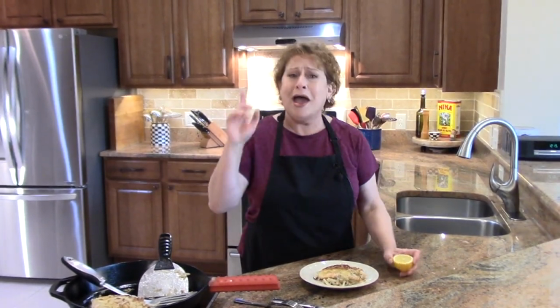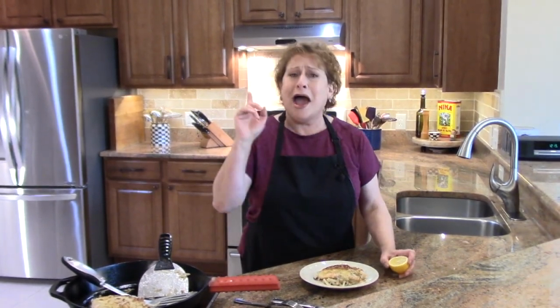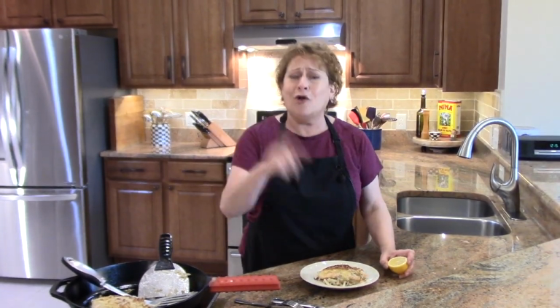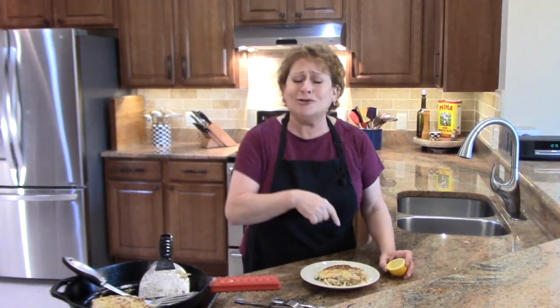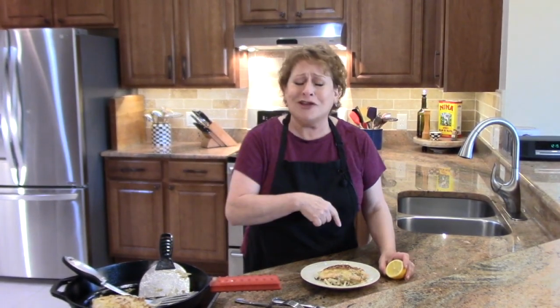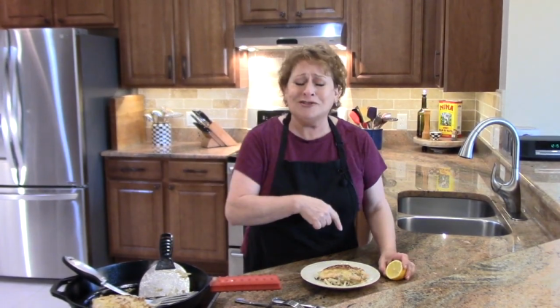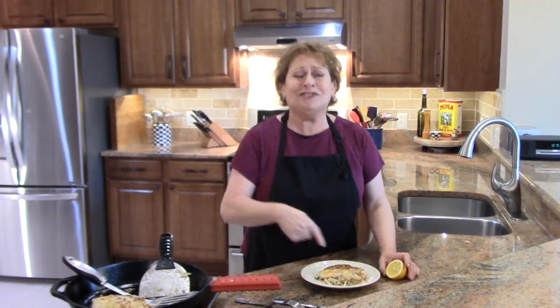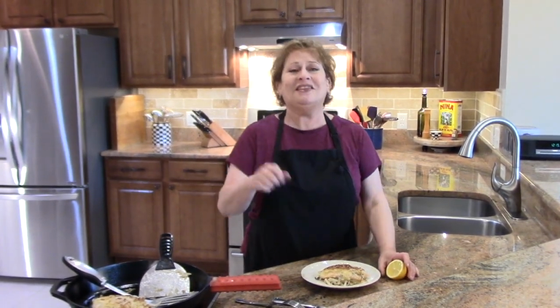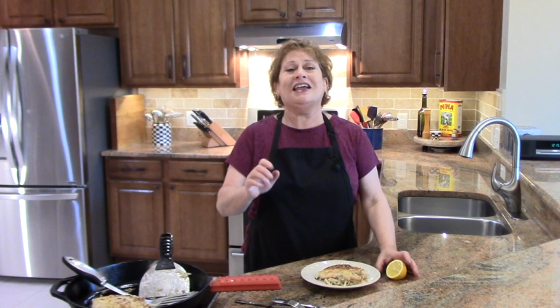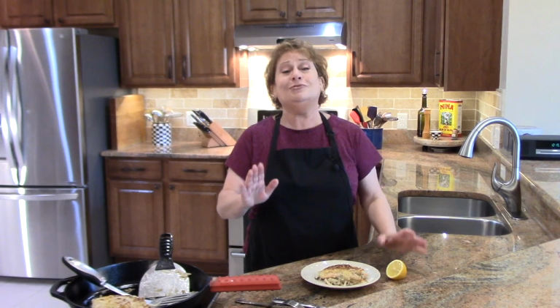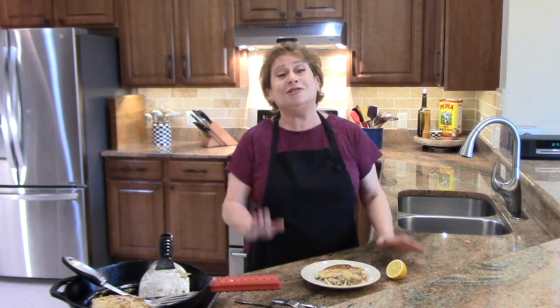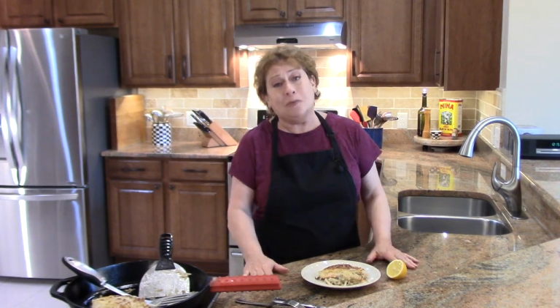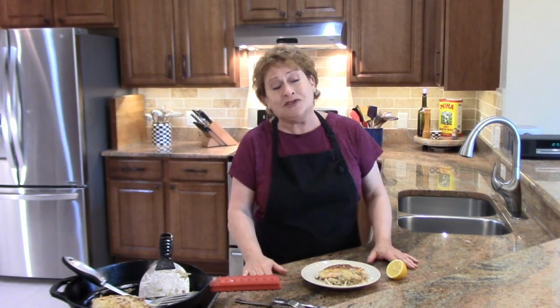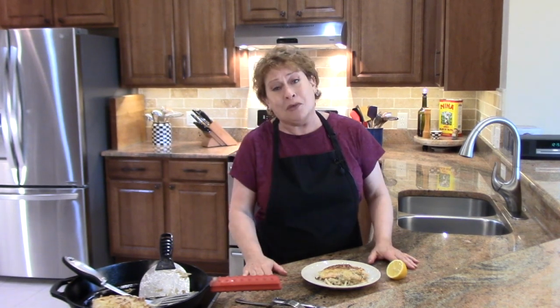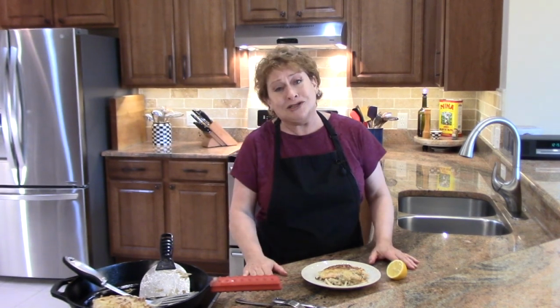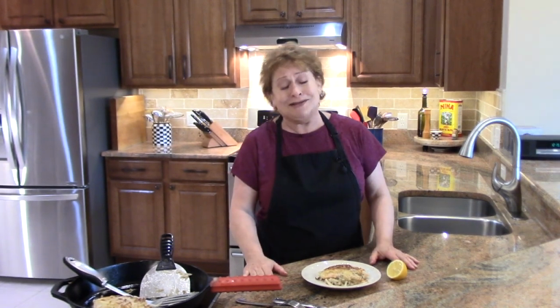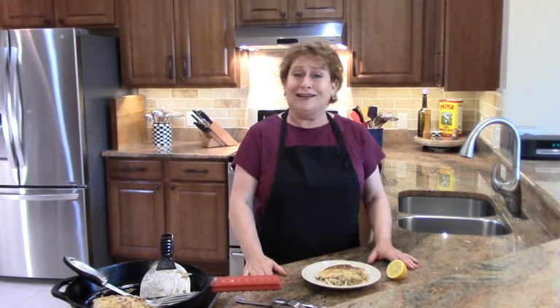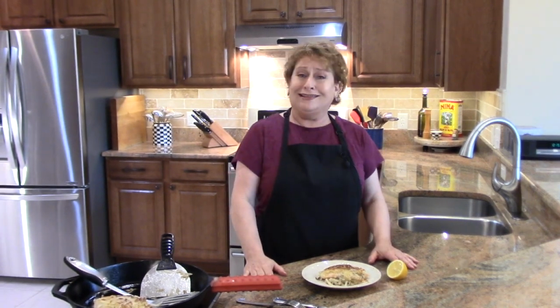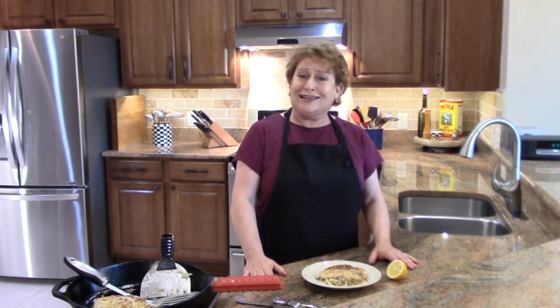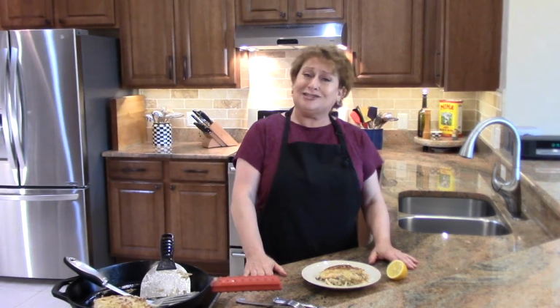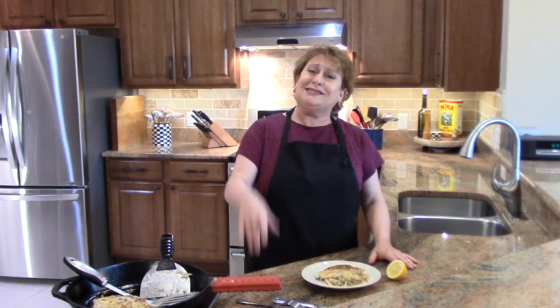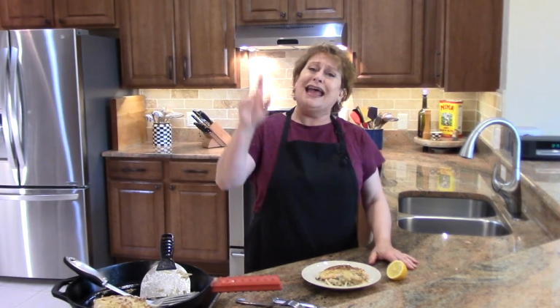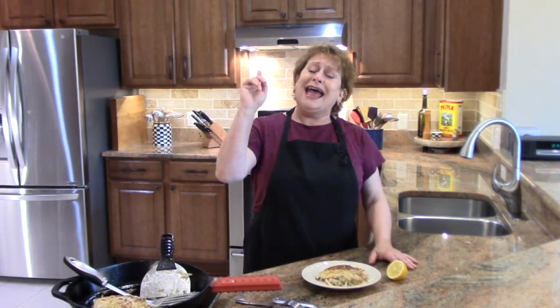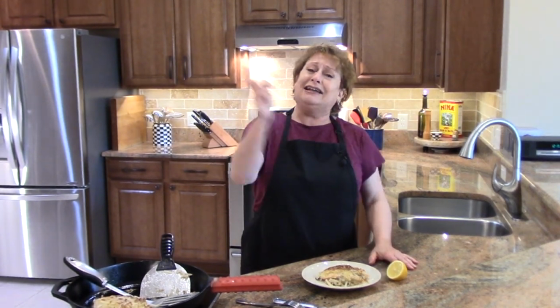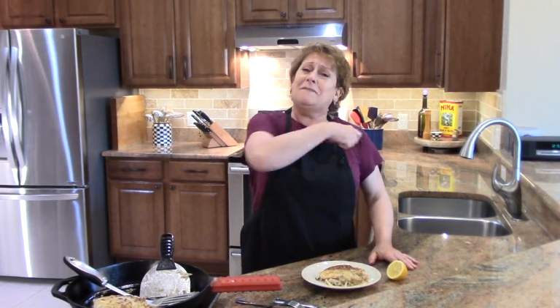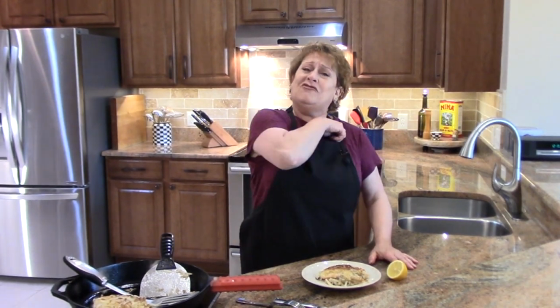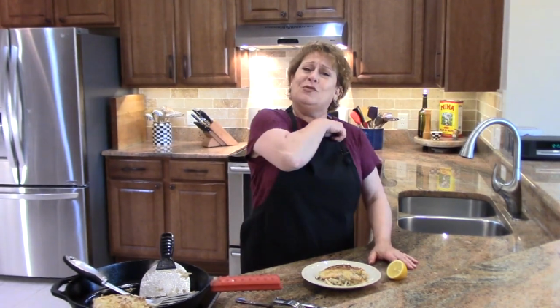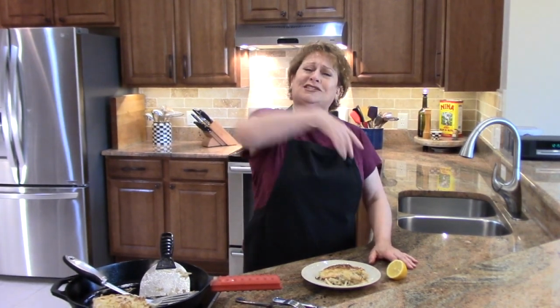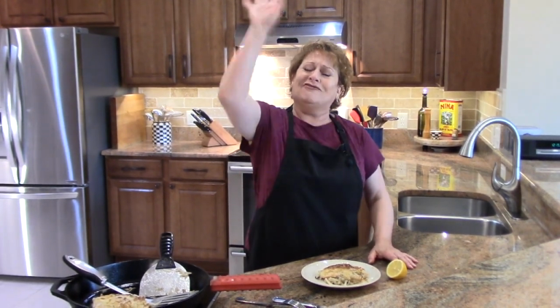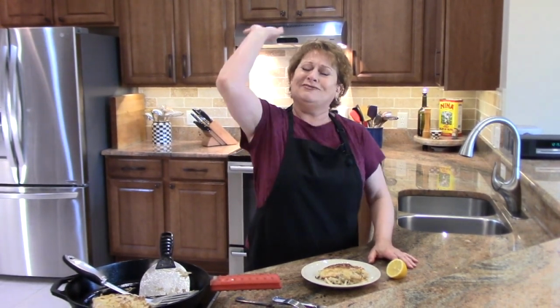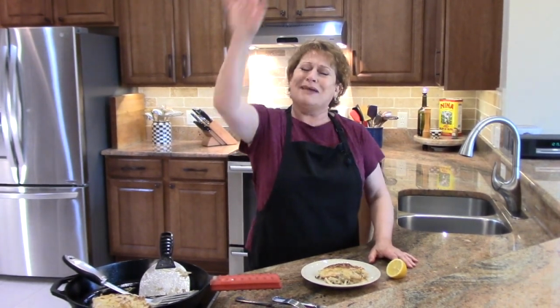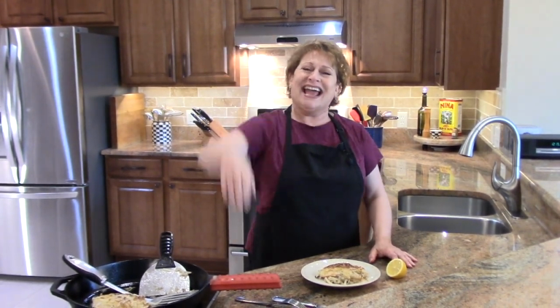I hope you try this recipe. Thank you so much for watching Nina in the kitchen and come back for more stuff. Bye guys.